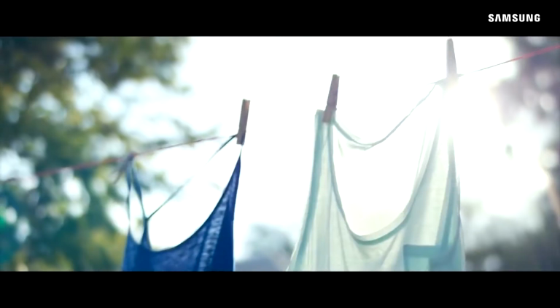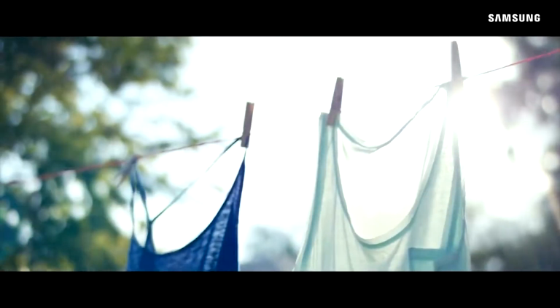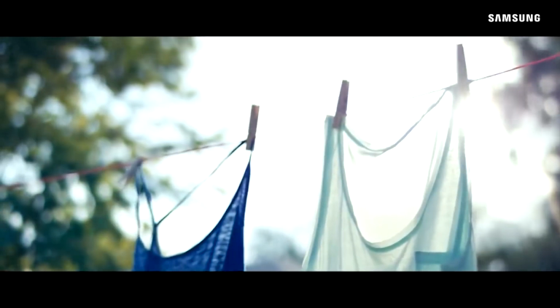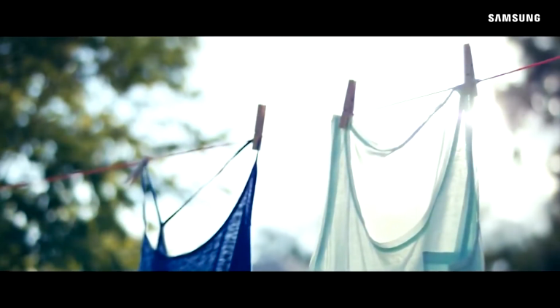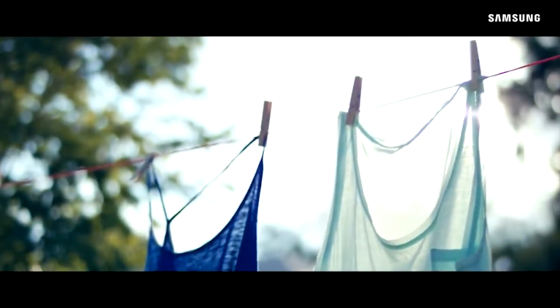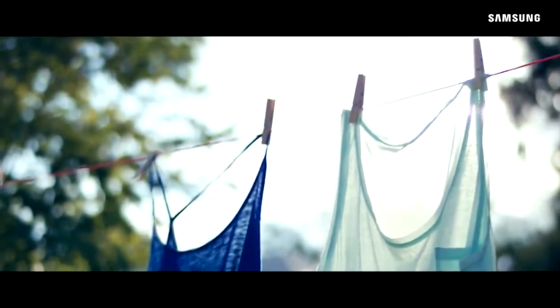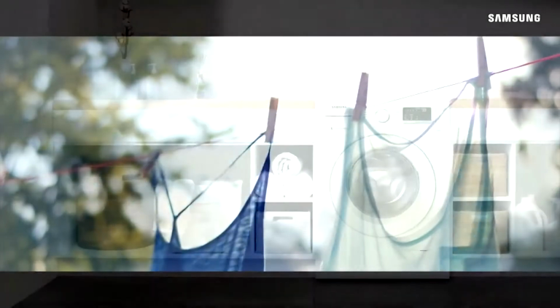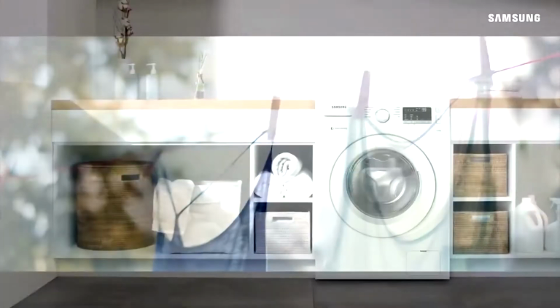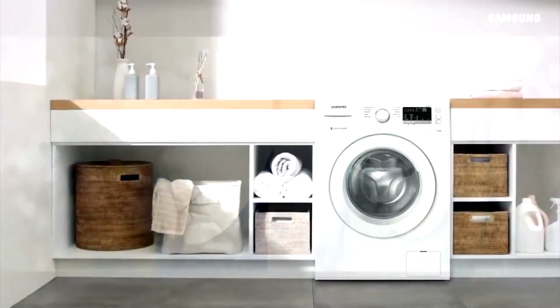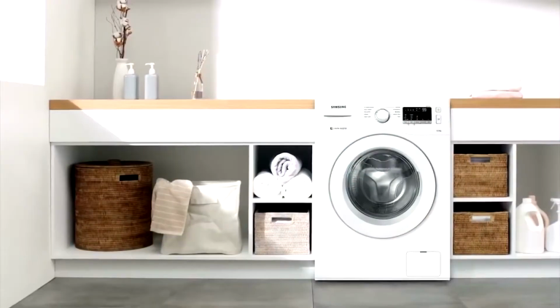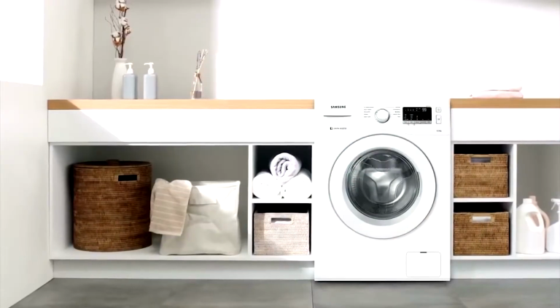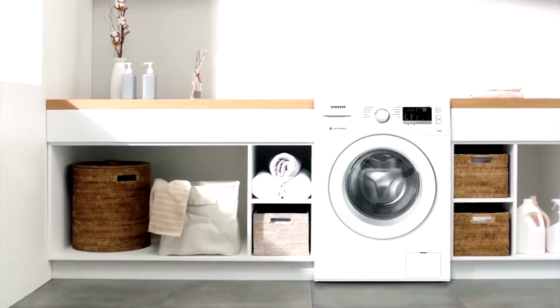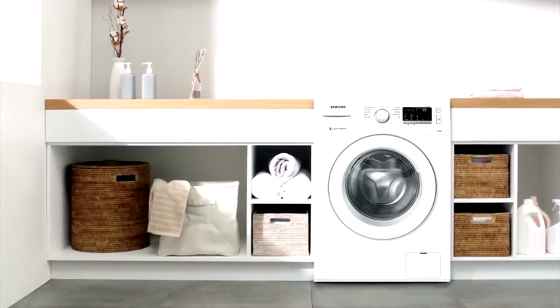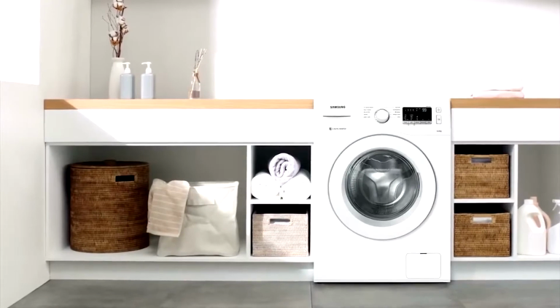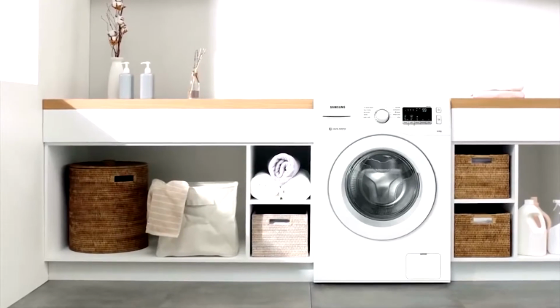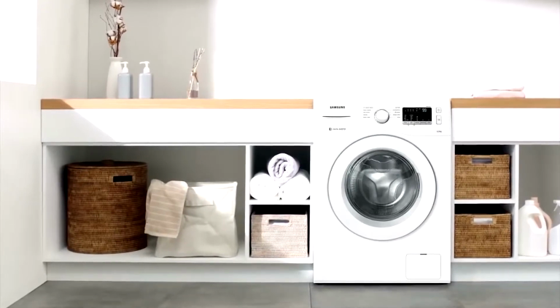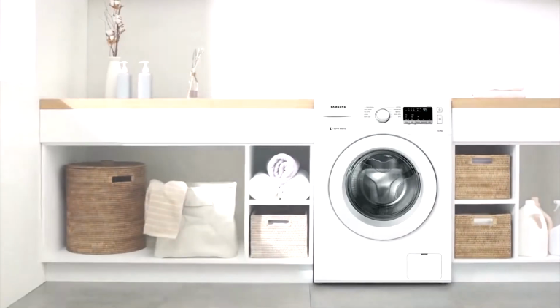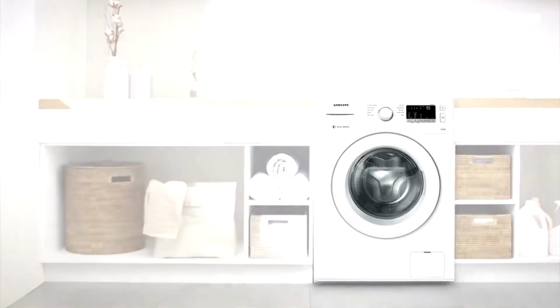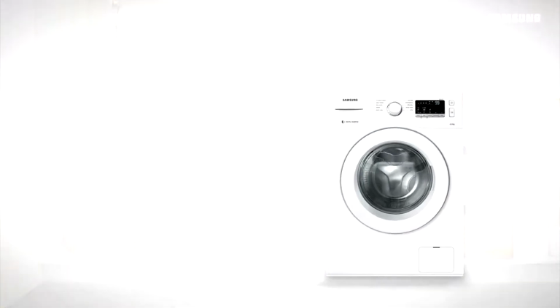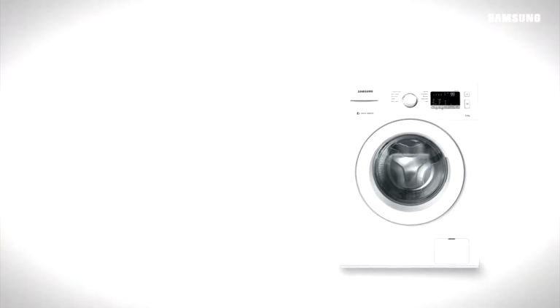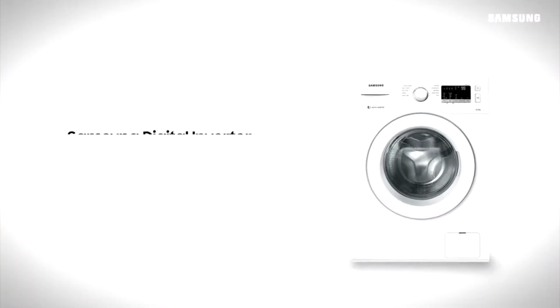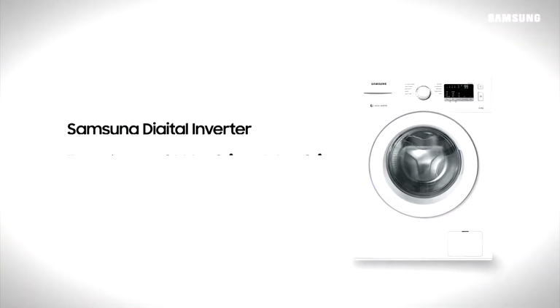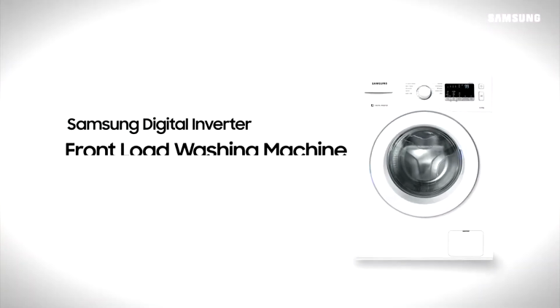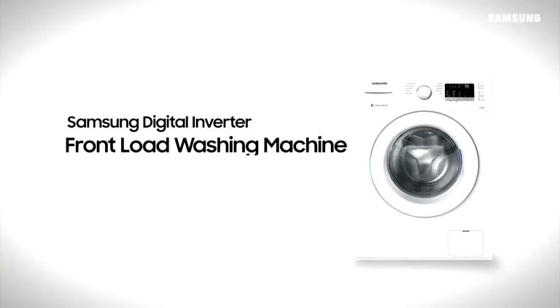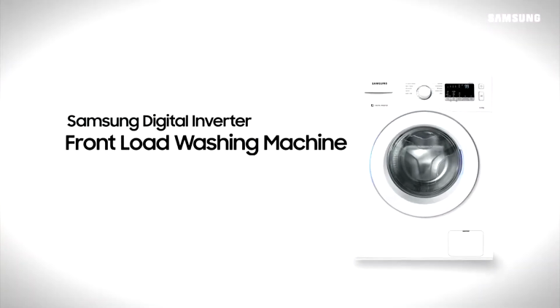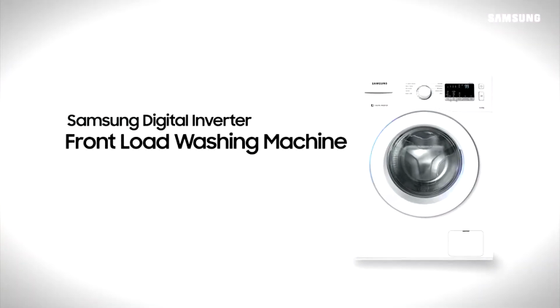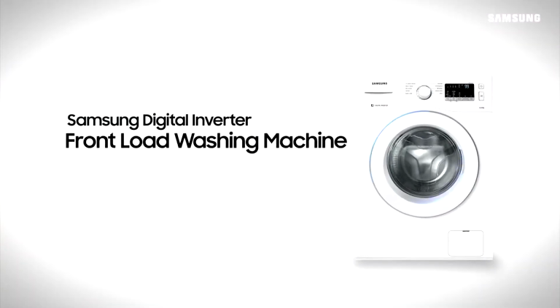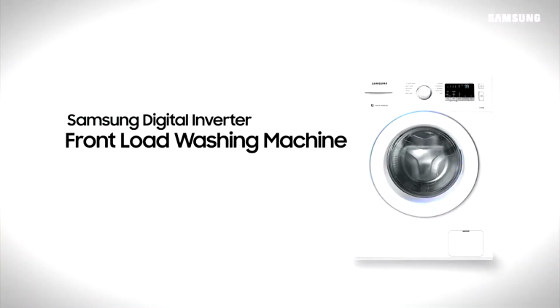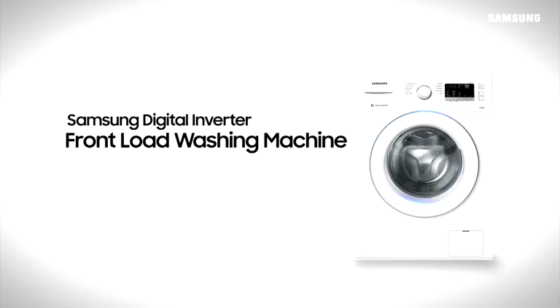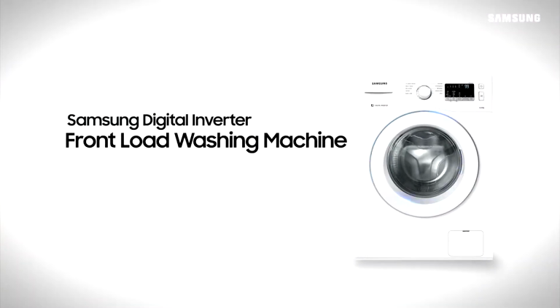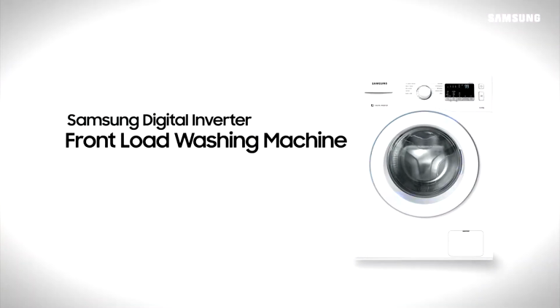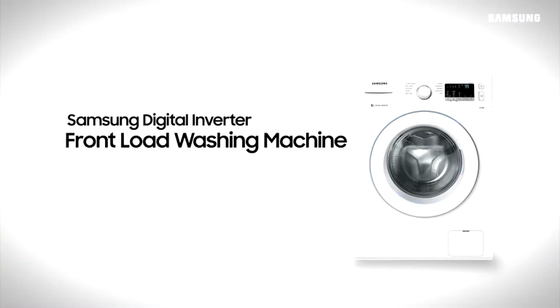The smart and easy way to do your laundry. Samsung Digital Inverter front-load washing machine.